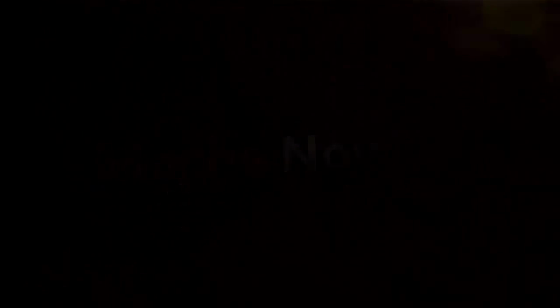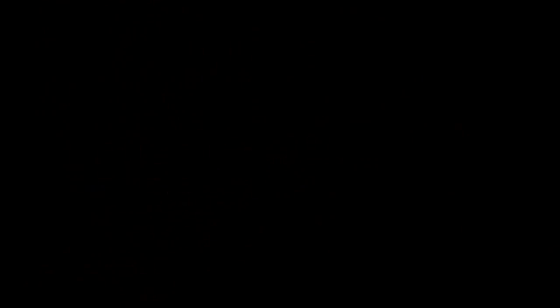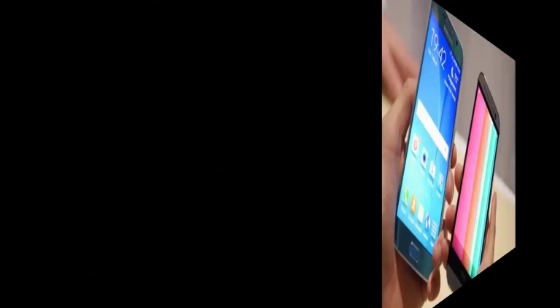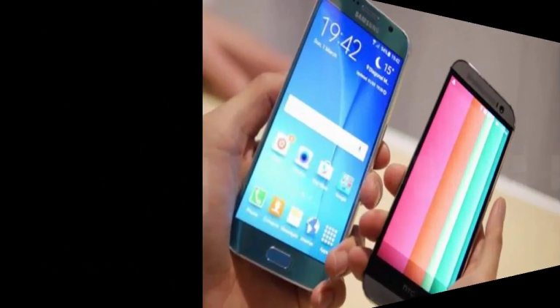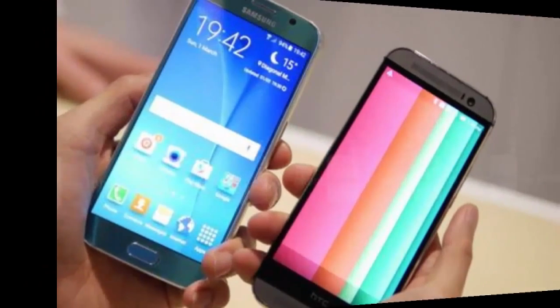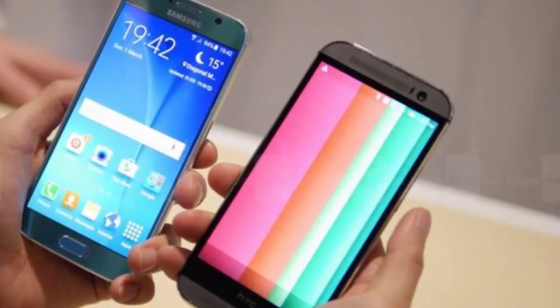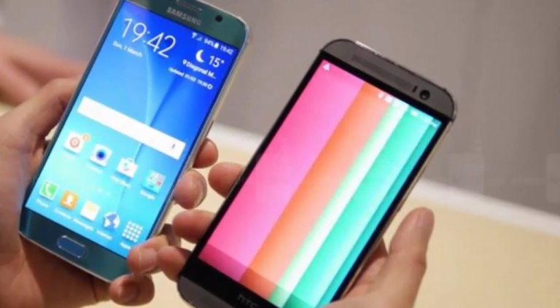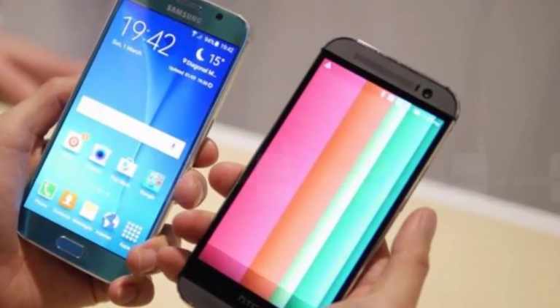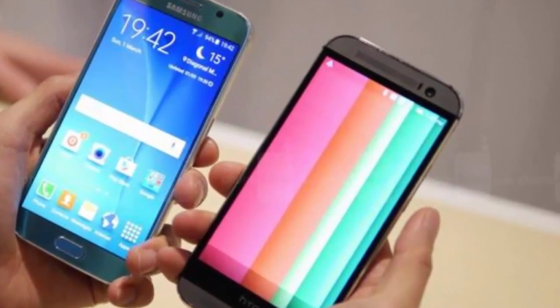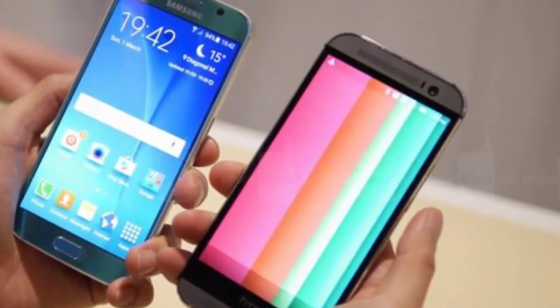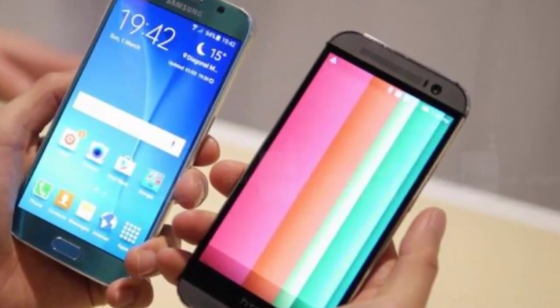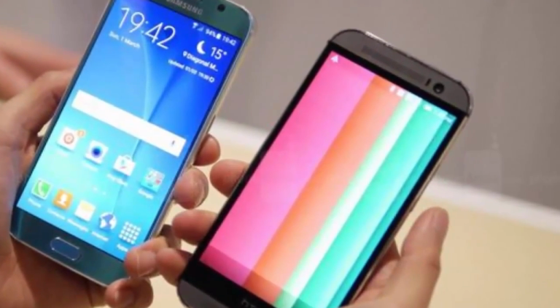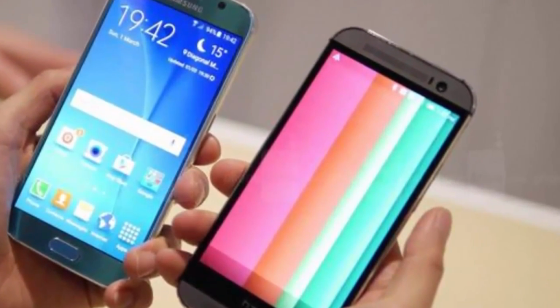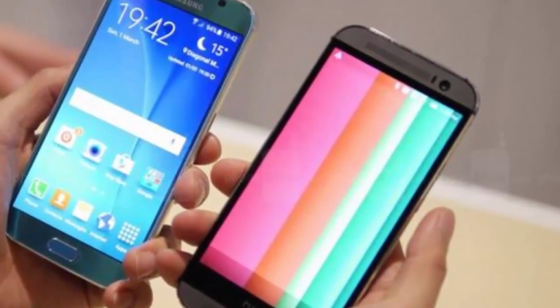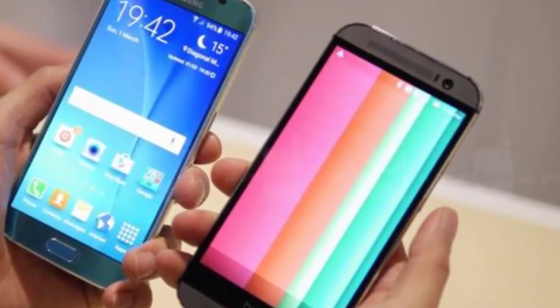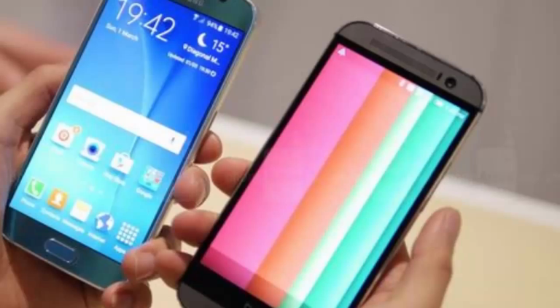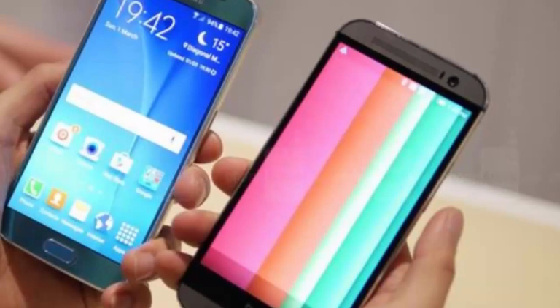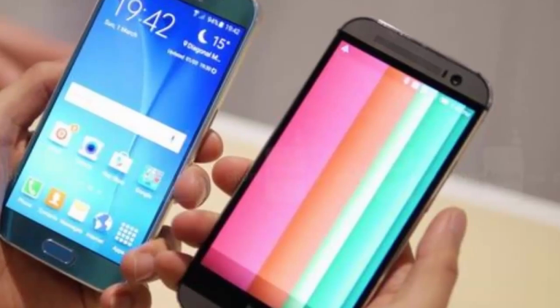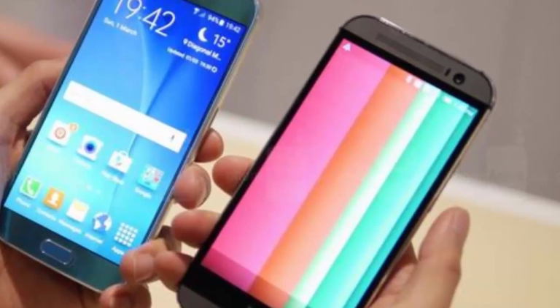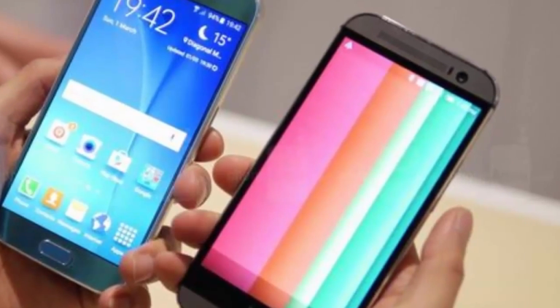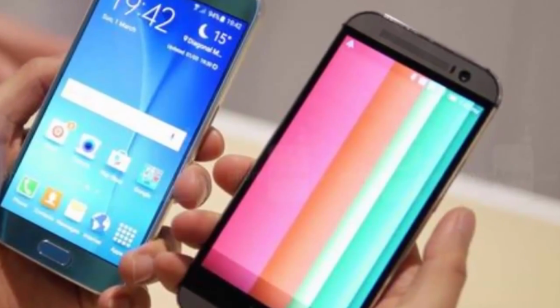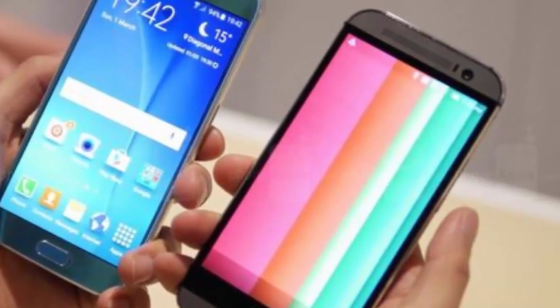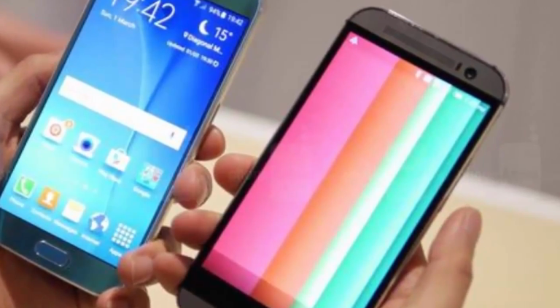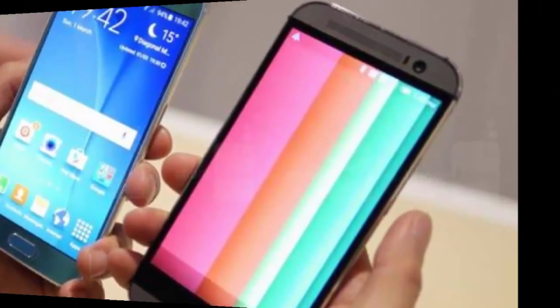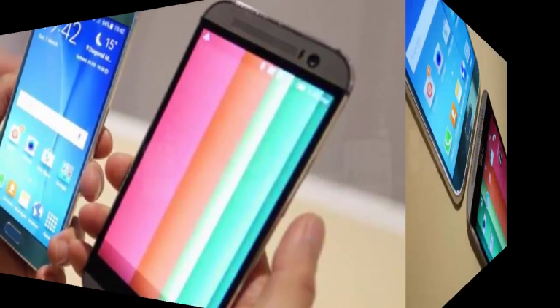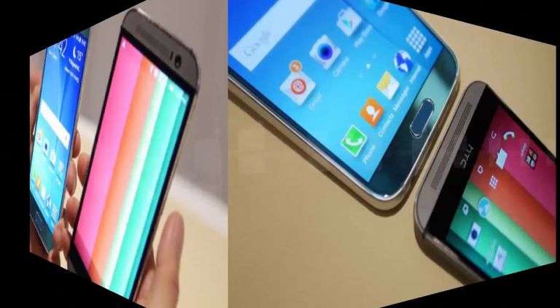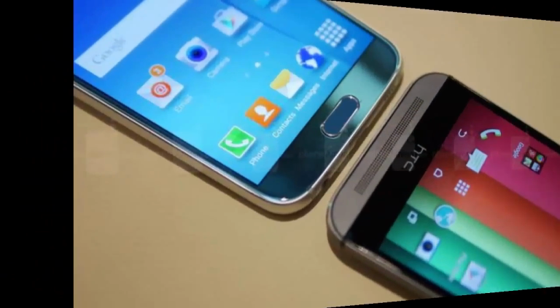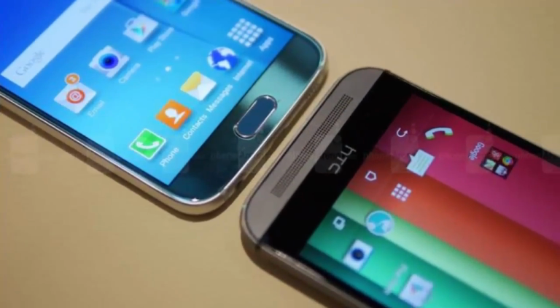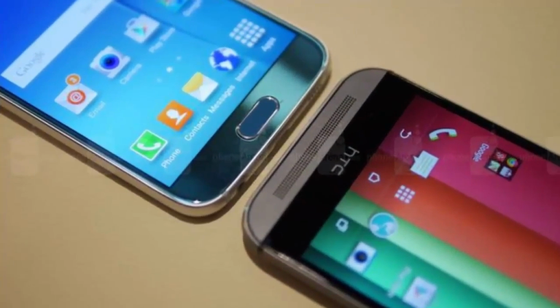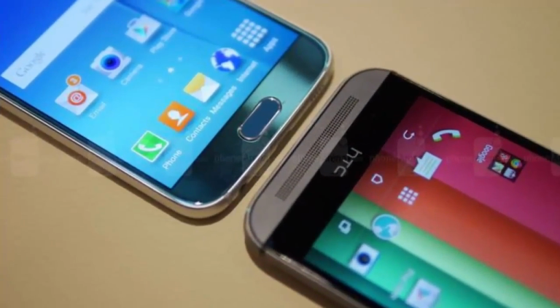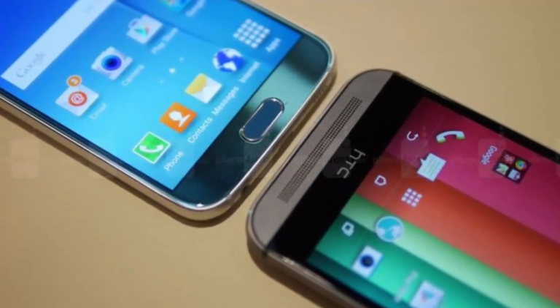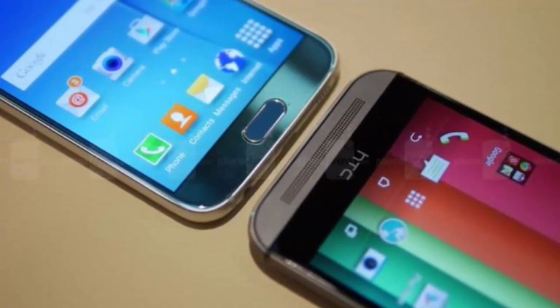Hi guys, today I am going to talk about a comparison of the Samsung Galaxy S6 and the HTC One M8. First we will see about design.